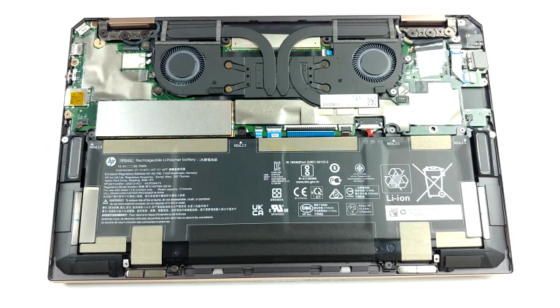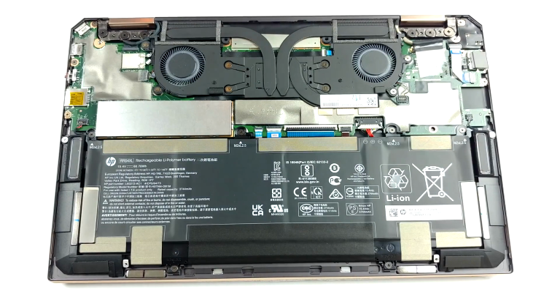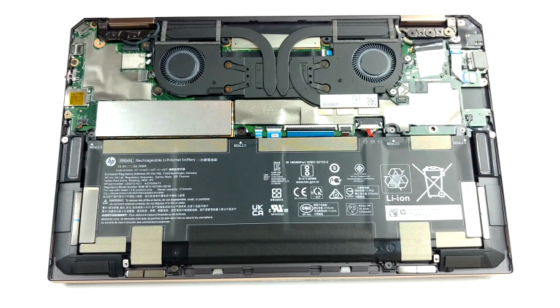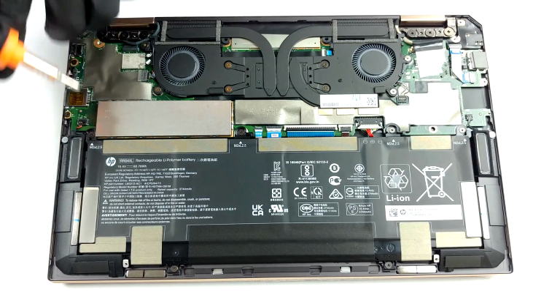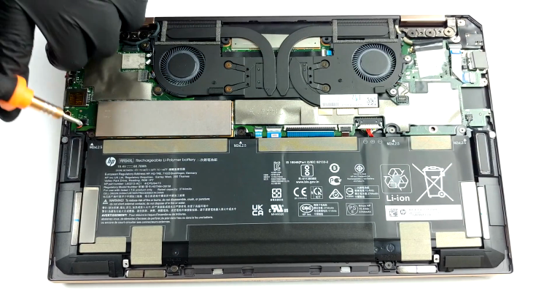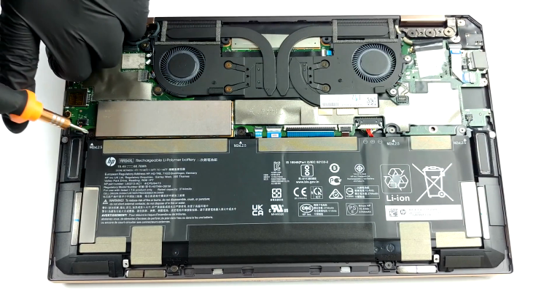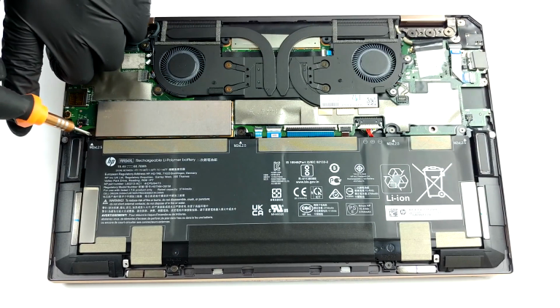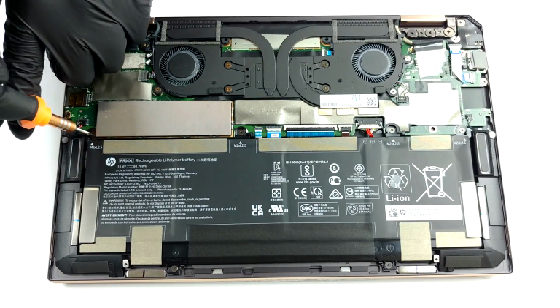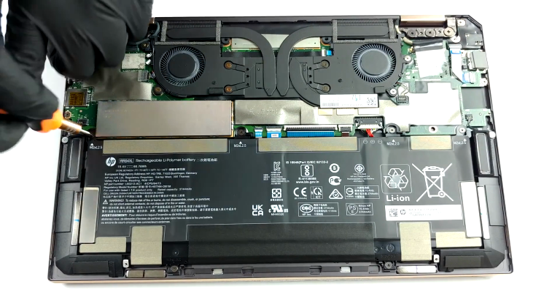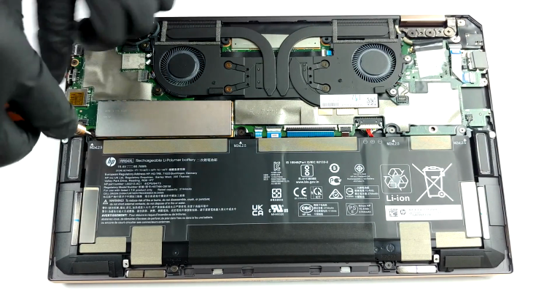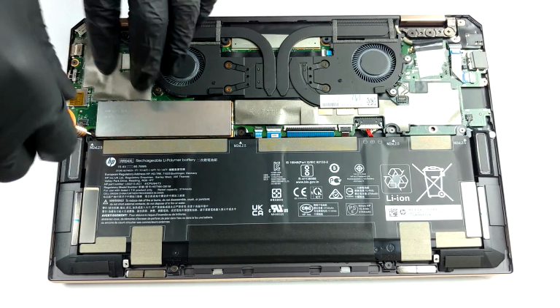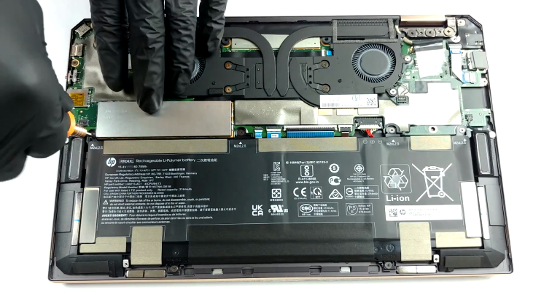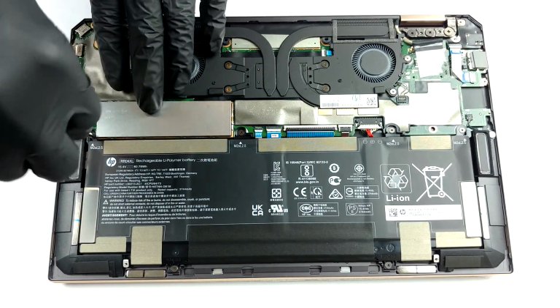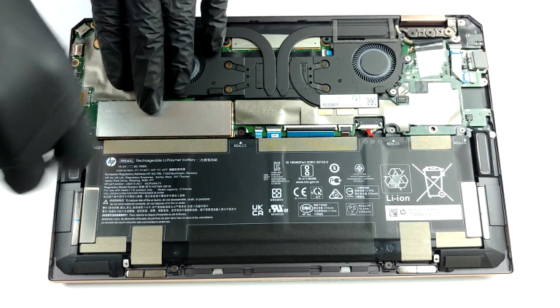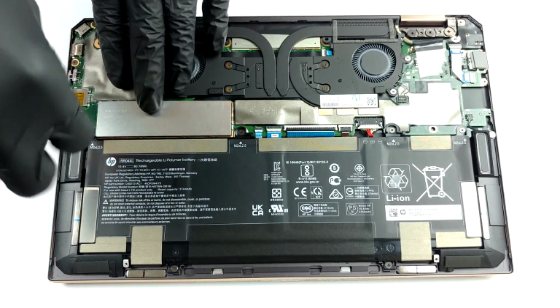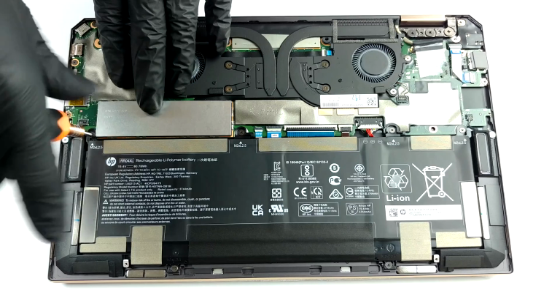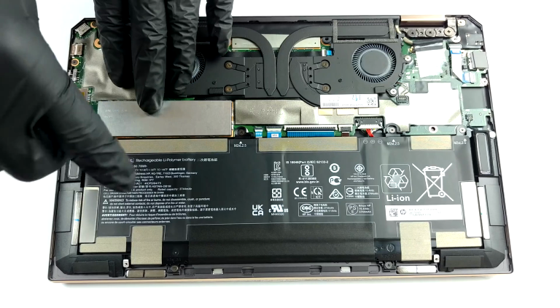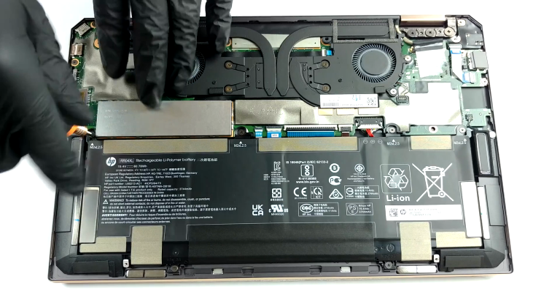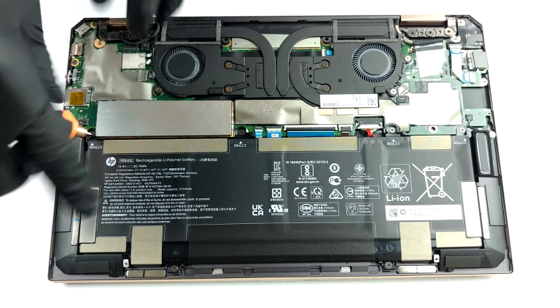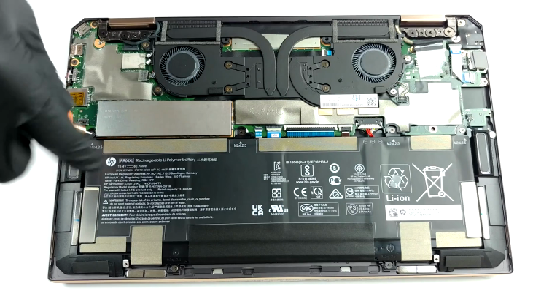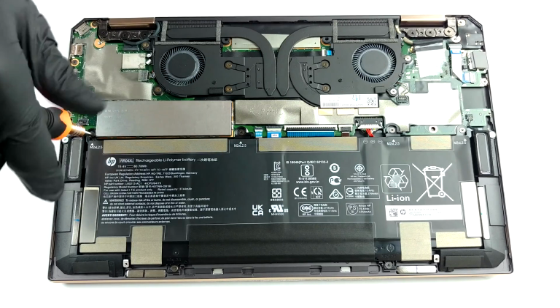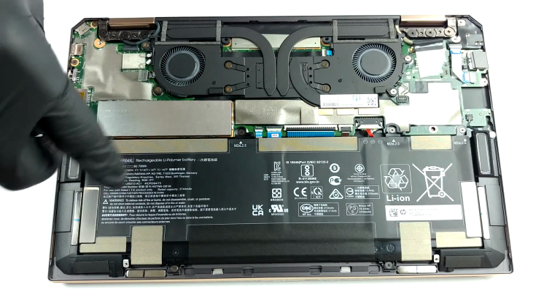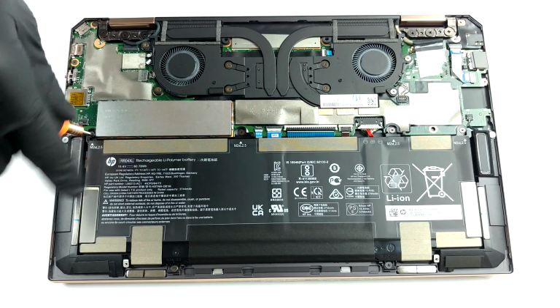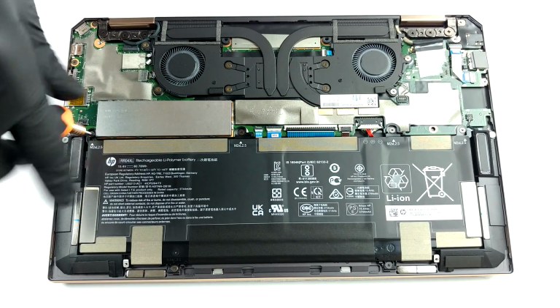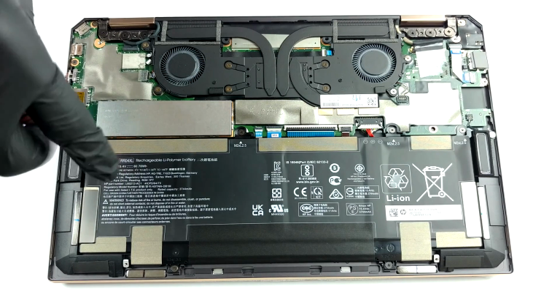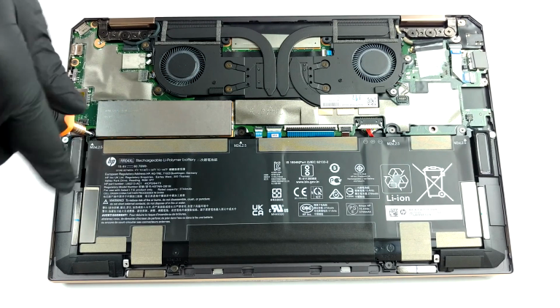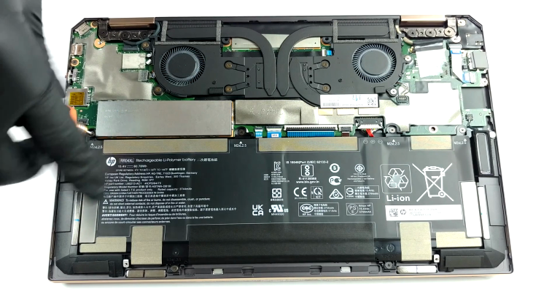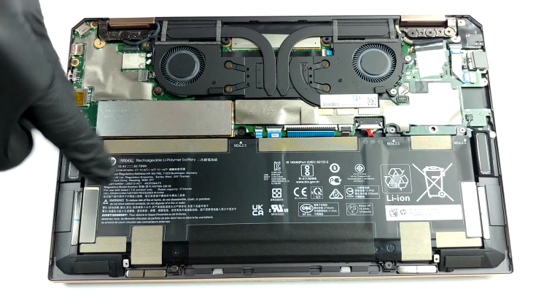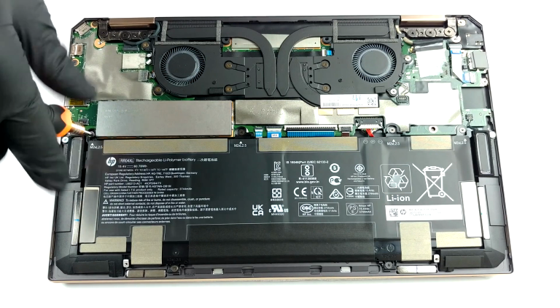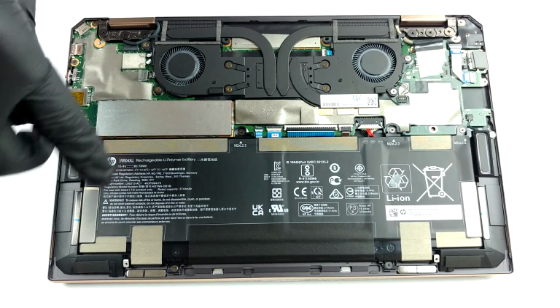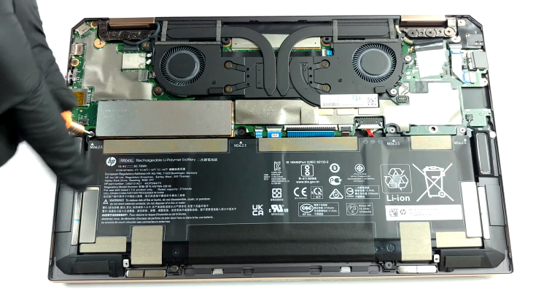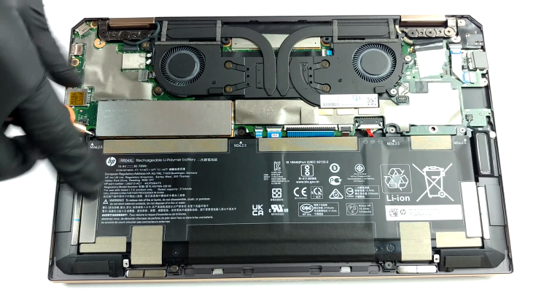What keeps the laptop running when it's away from the plug is a 60.7Wh battery pack.